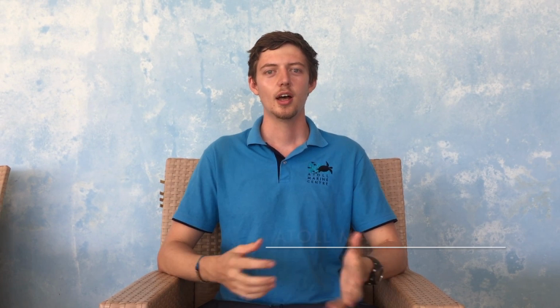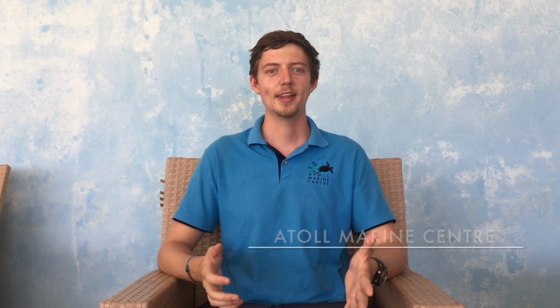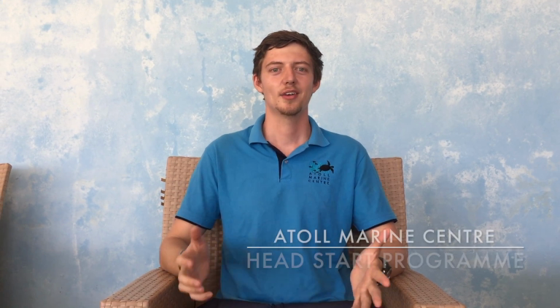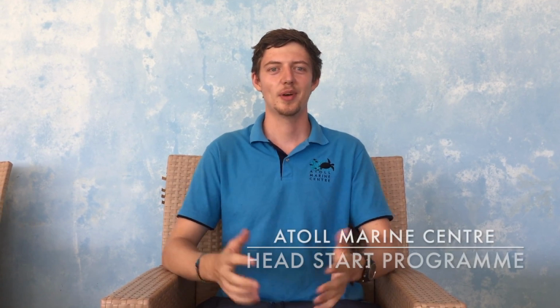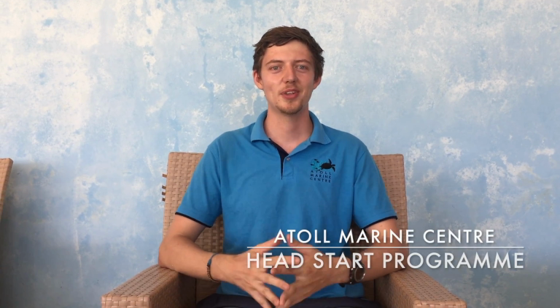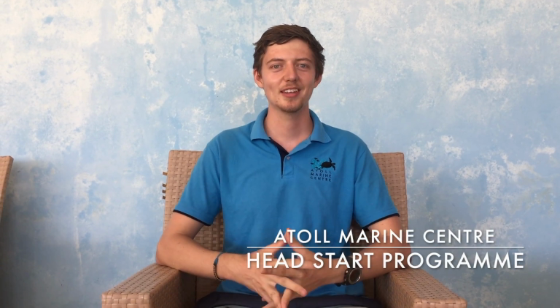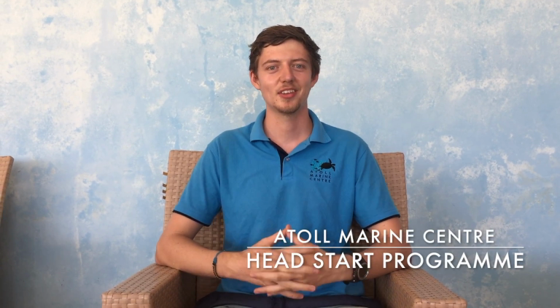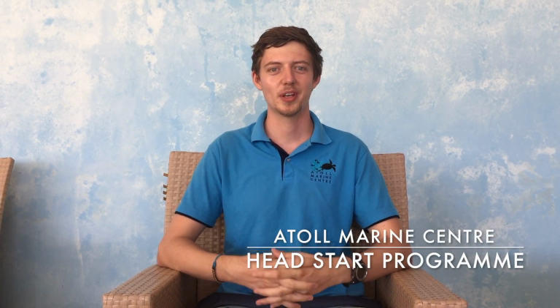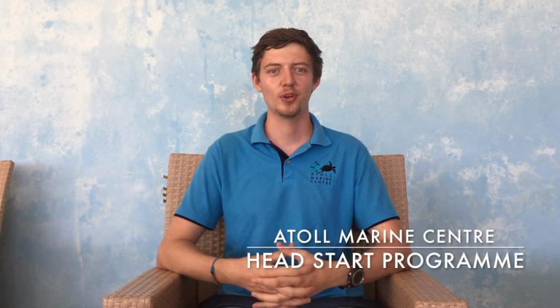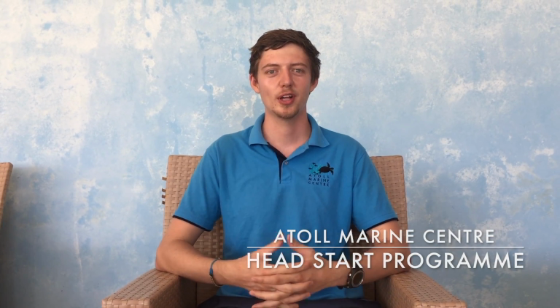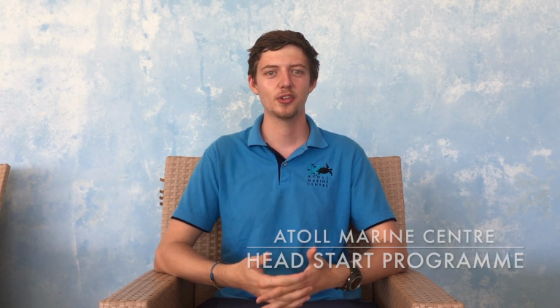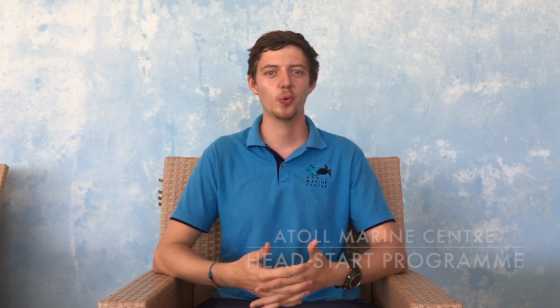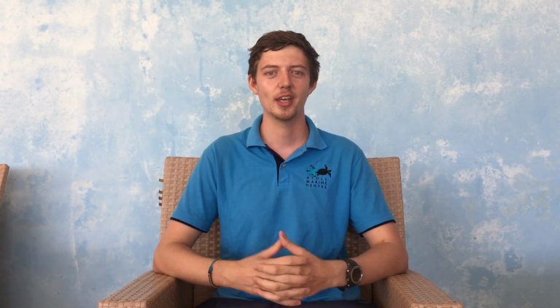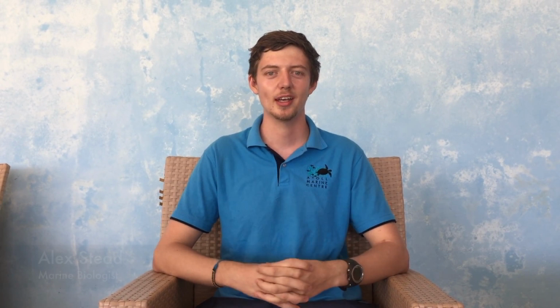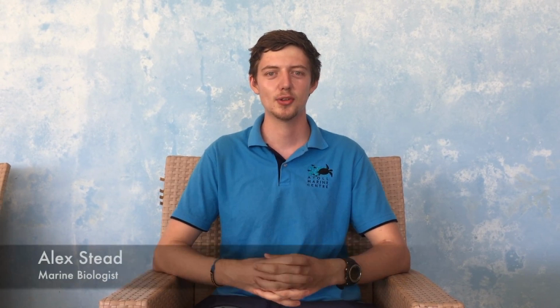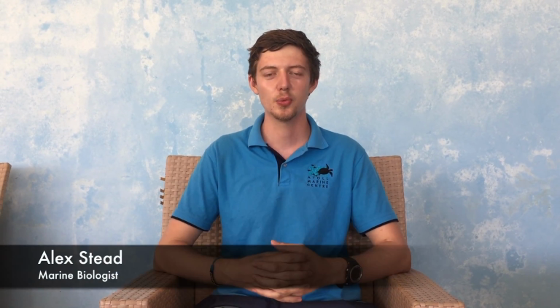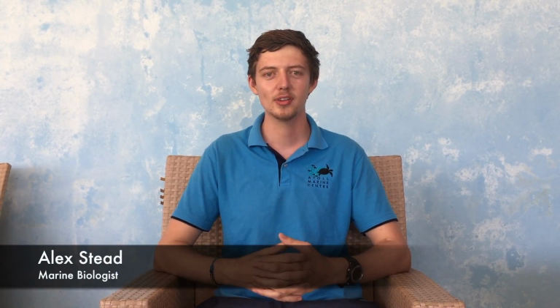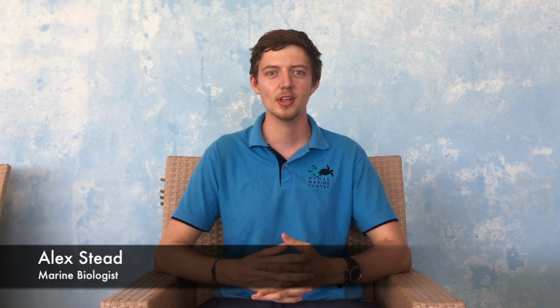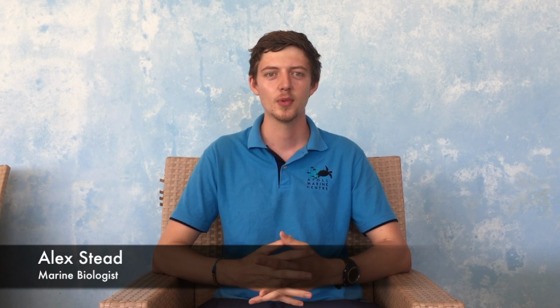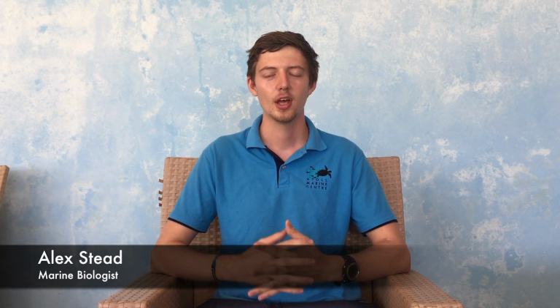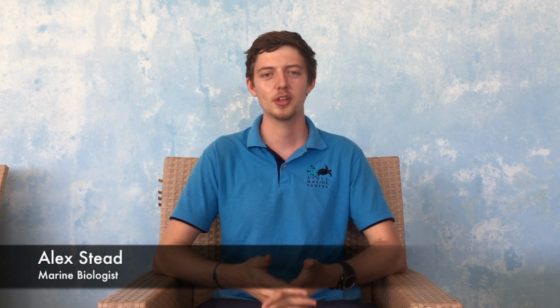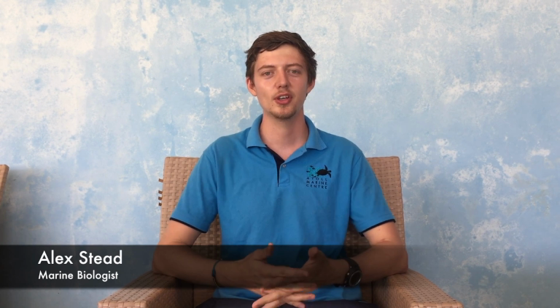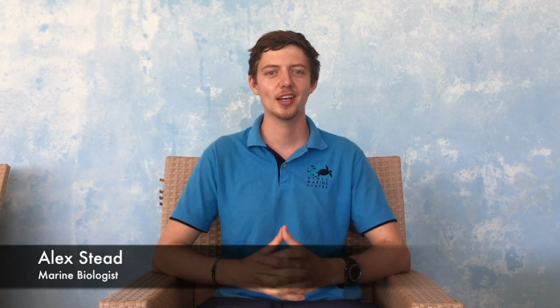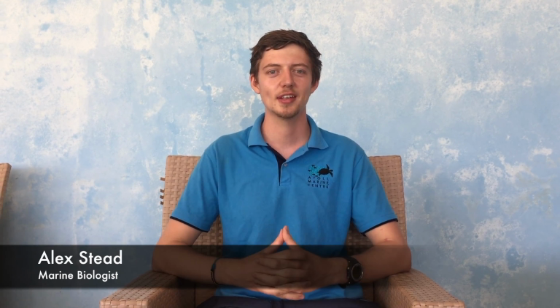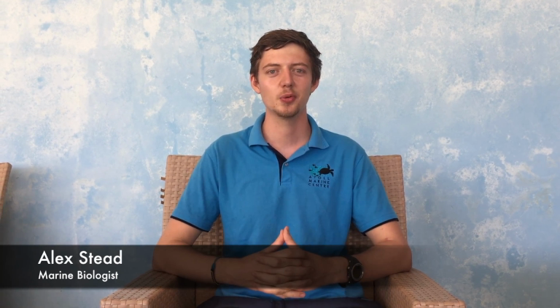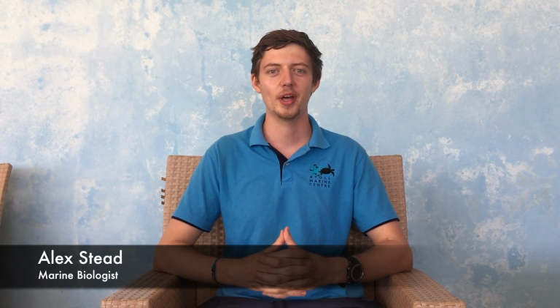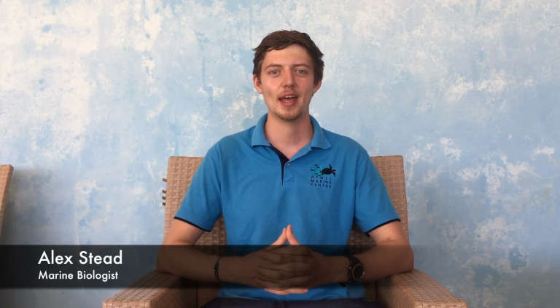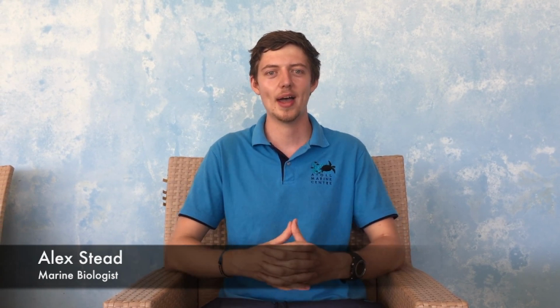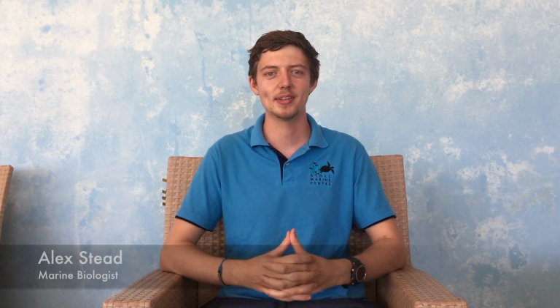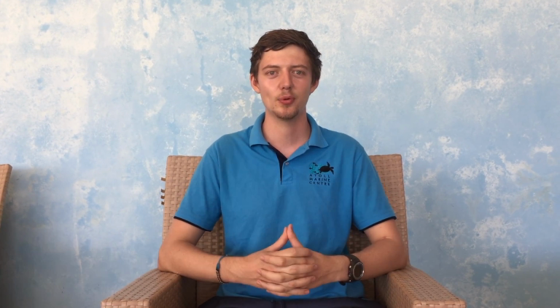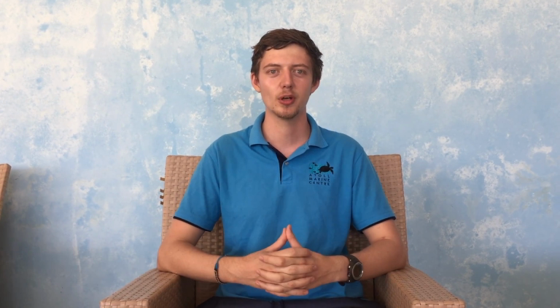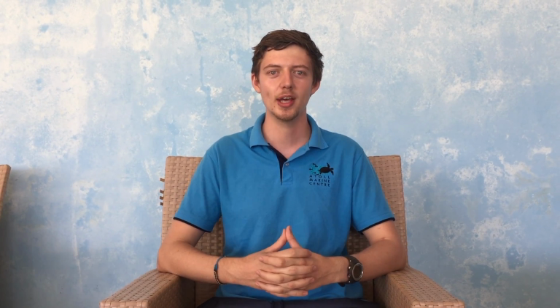Hi there, my name's Alex. I'm one of the marine biologists that work here at the Toll Marine Center. I'm going to tell you guys a little bit about our Head Start program today.